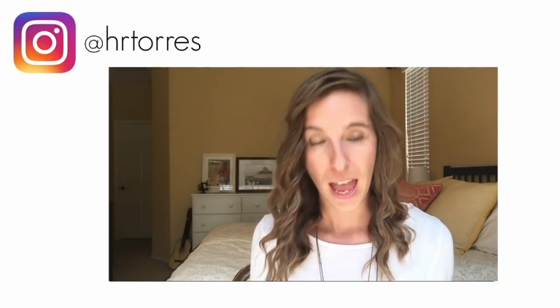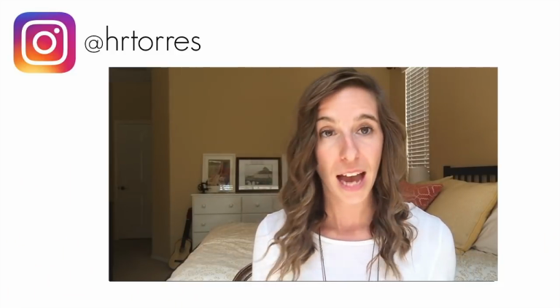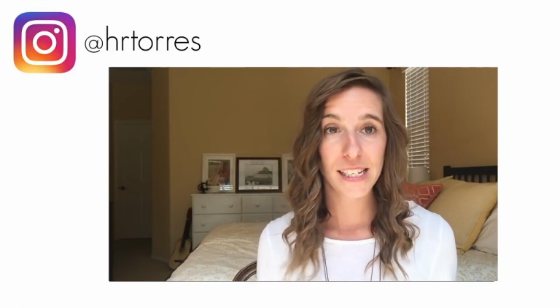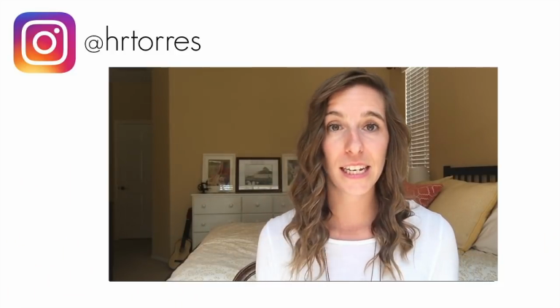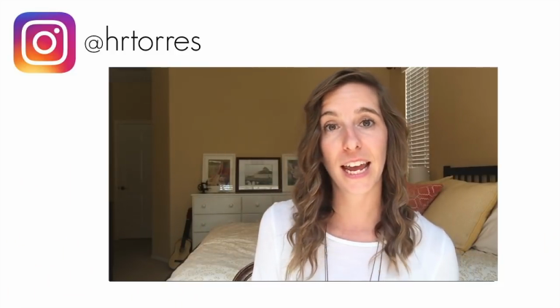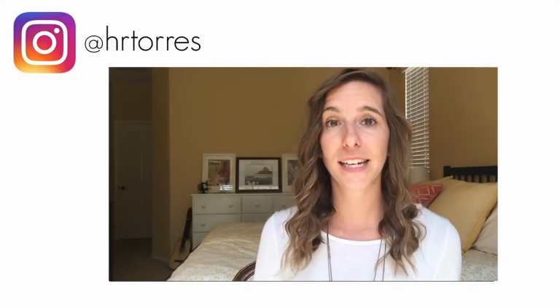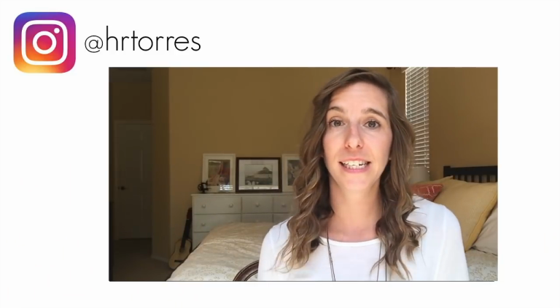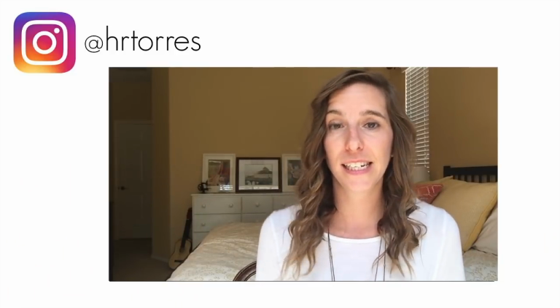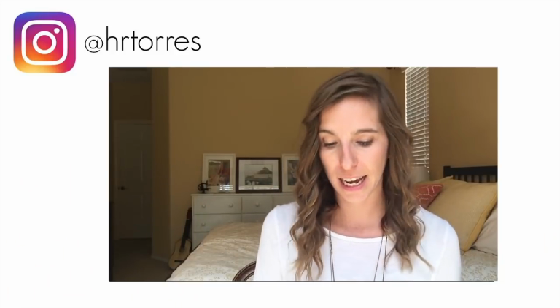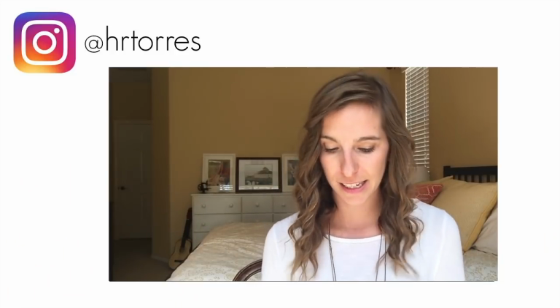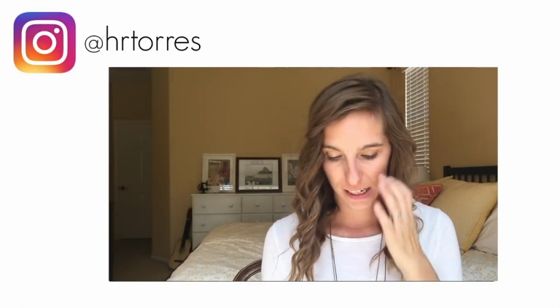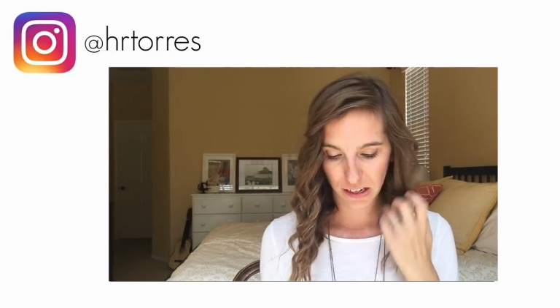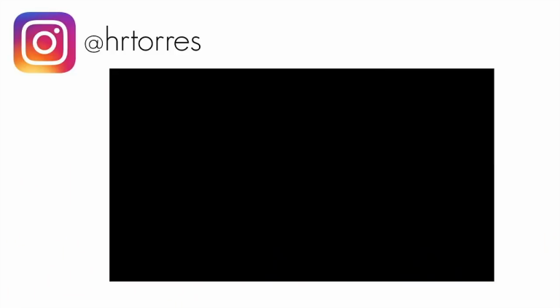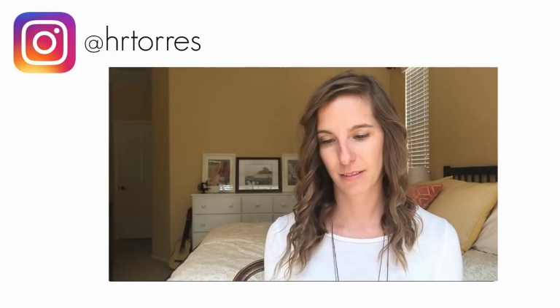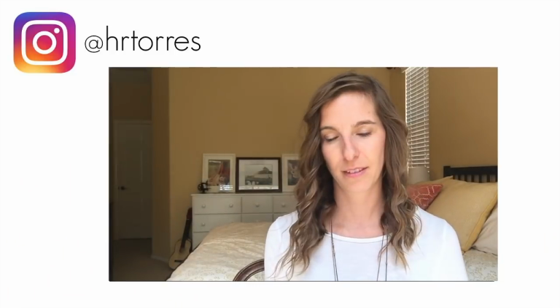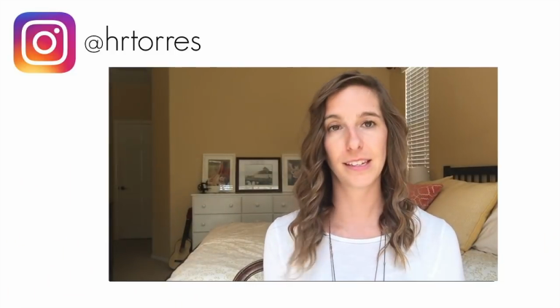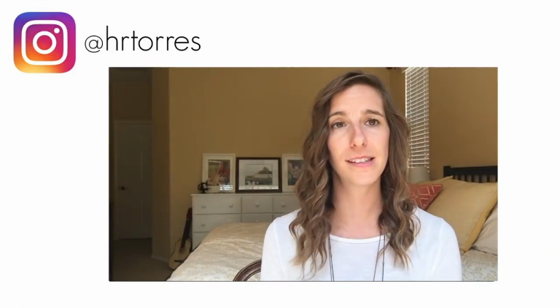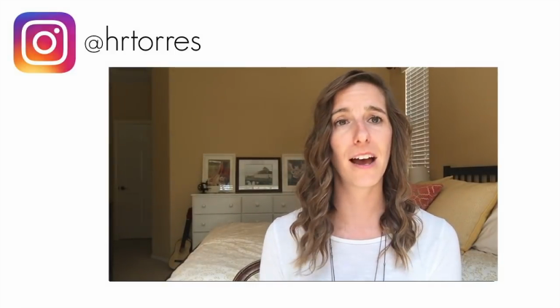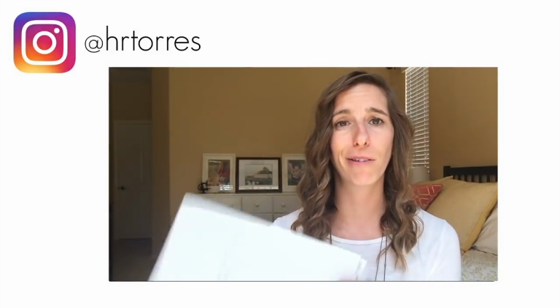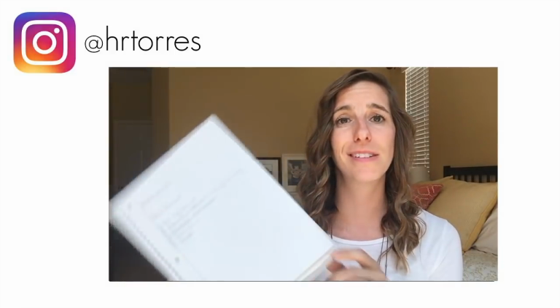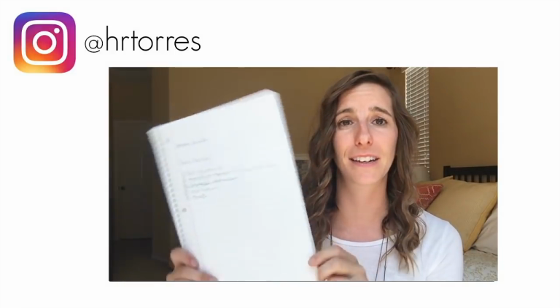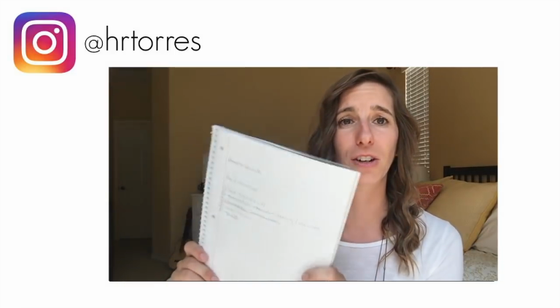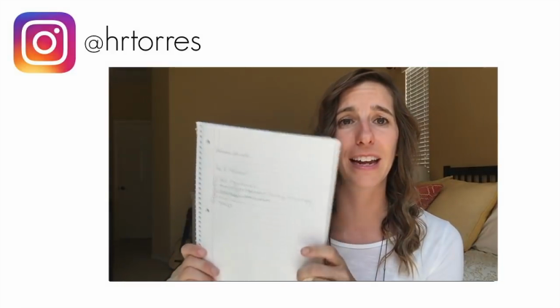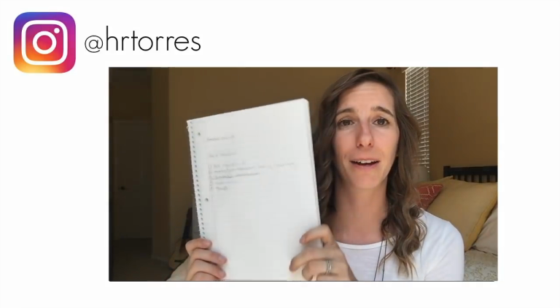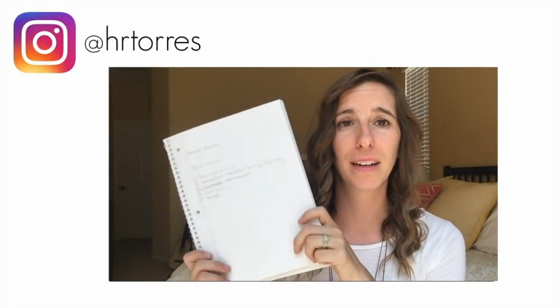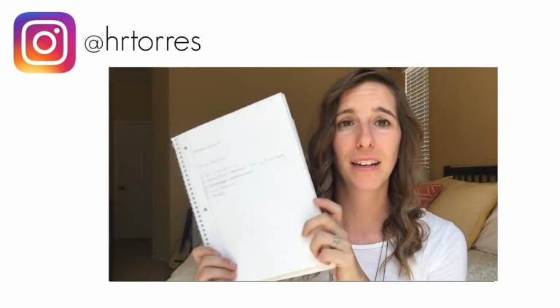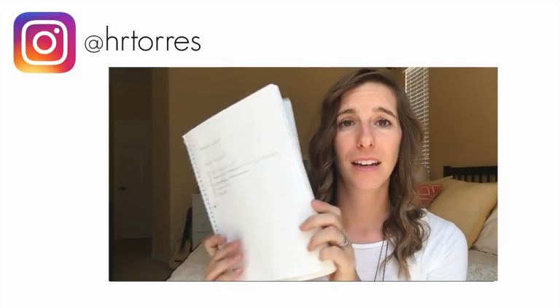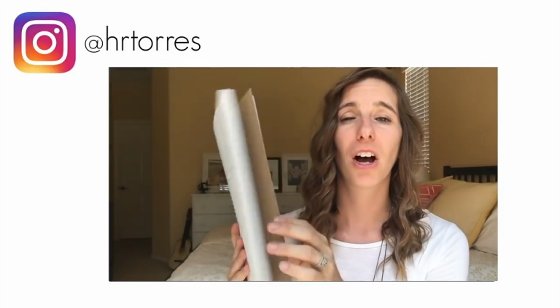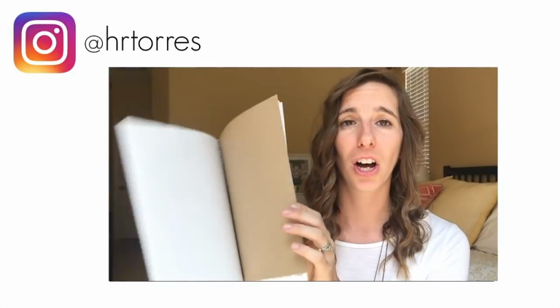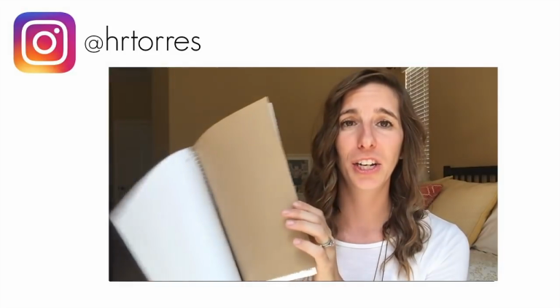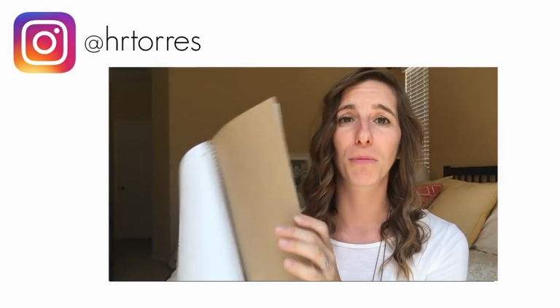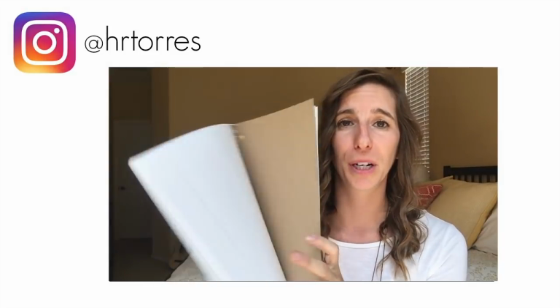I did it! This is how technical I am — on a notebook.